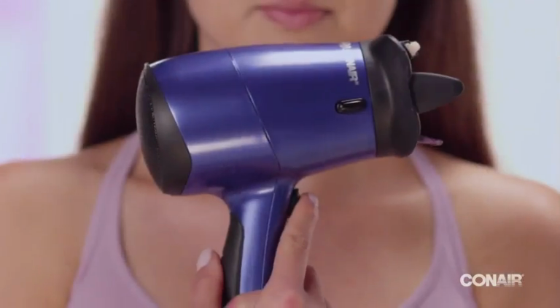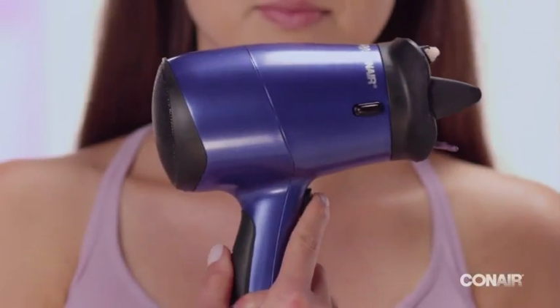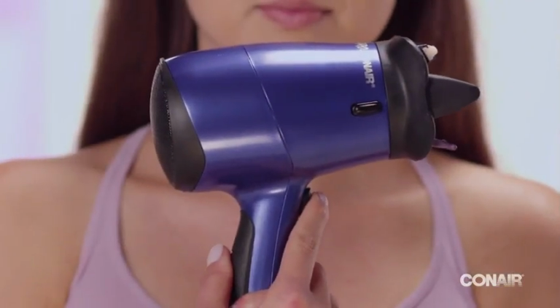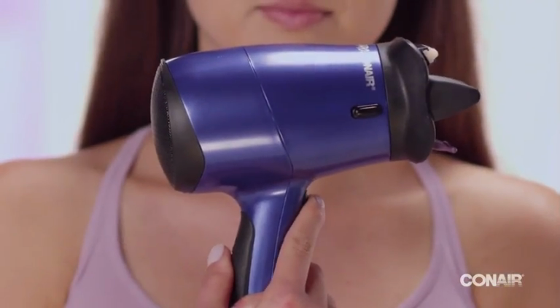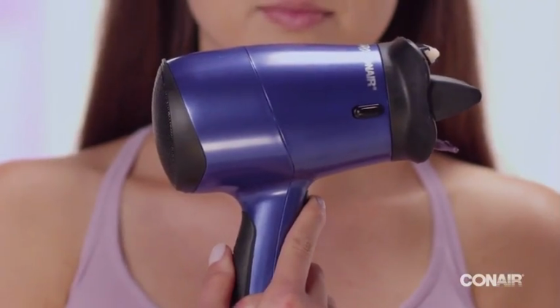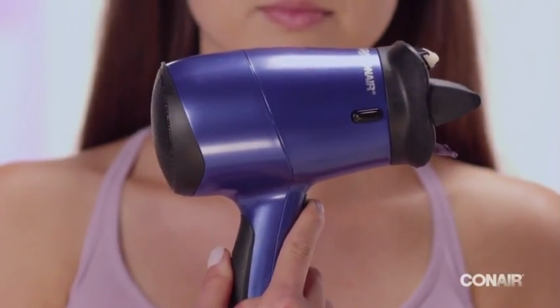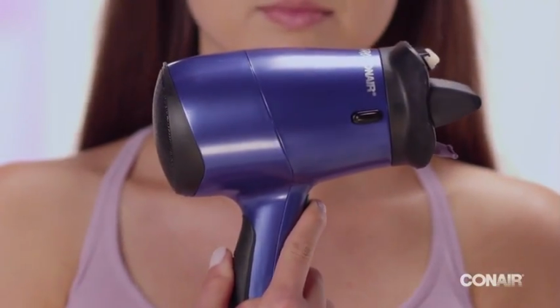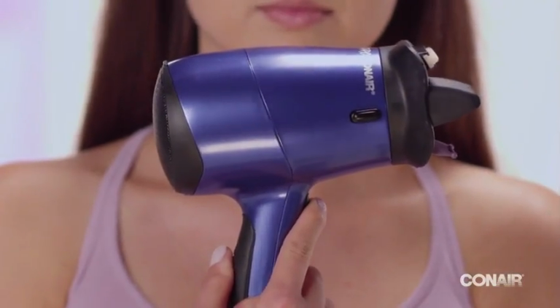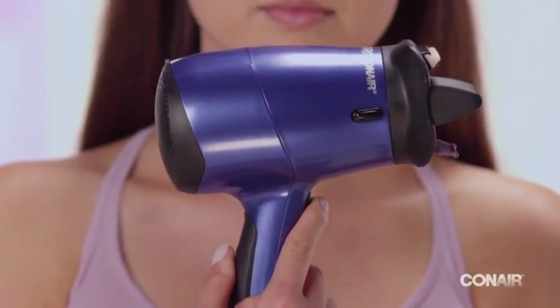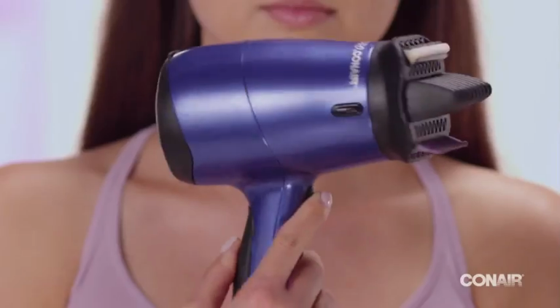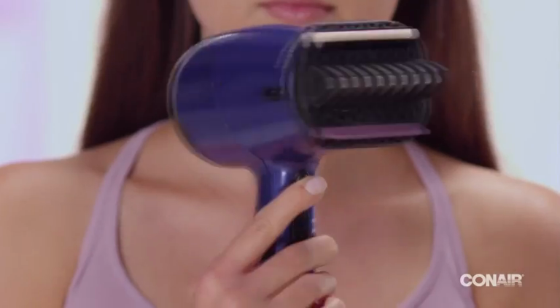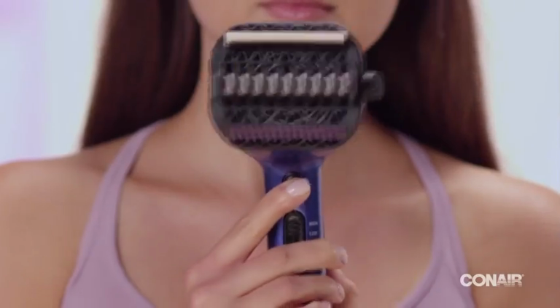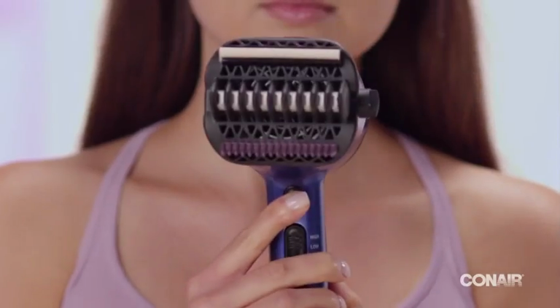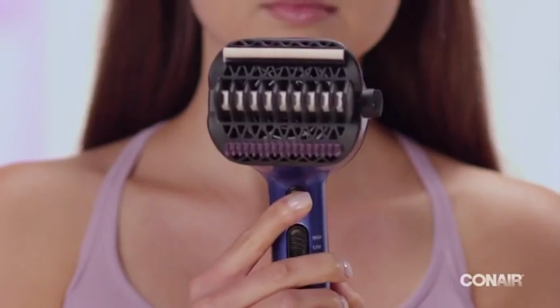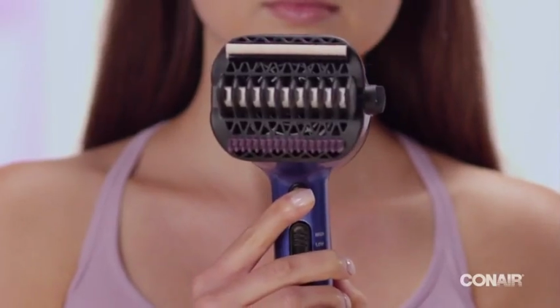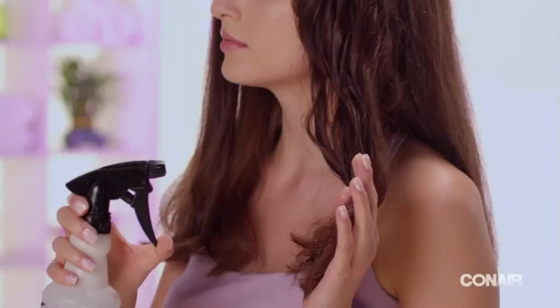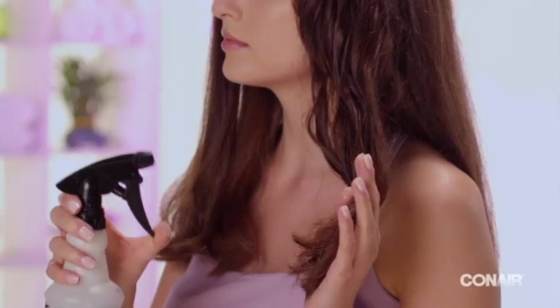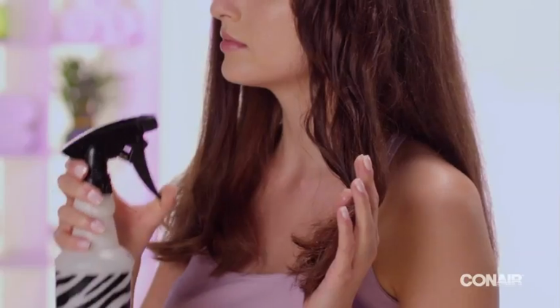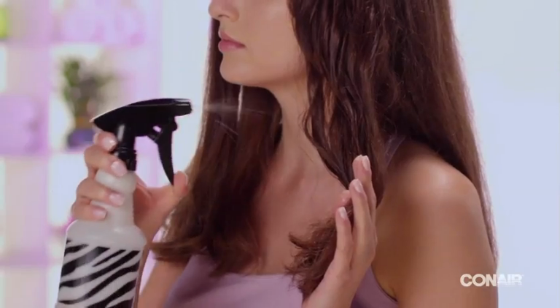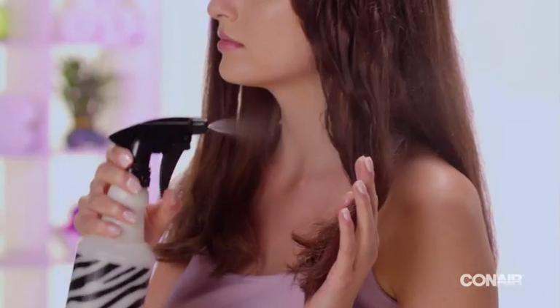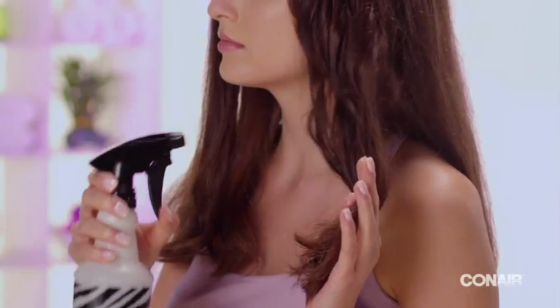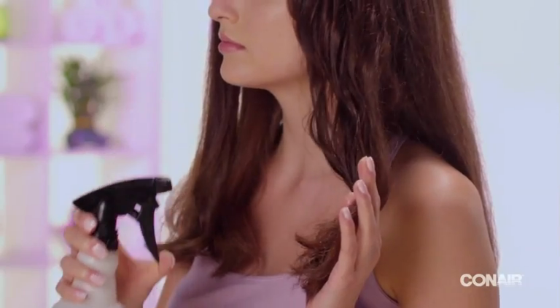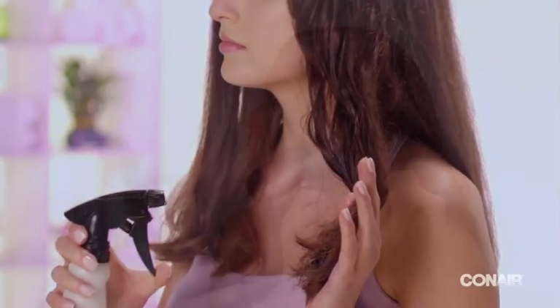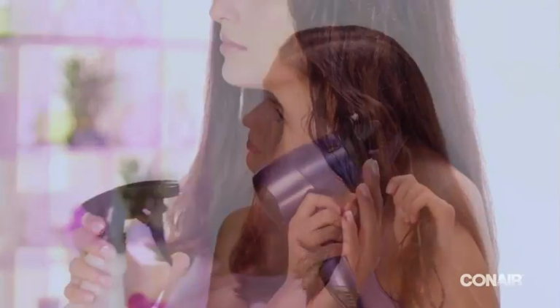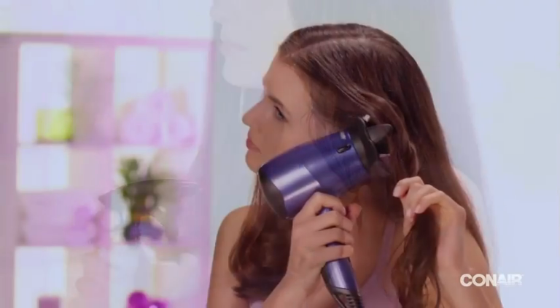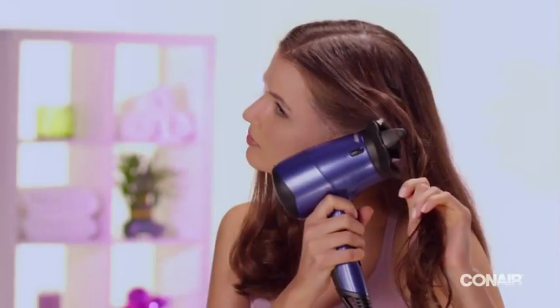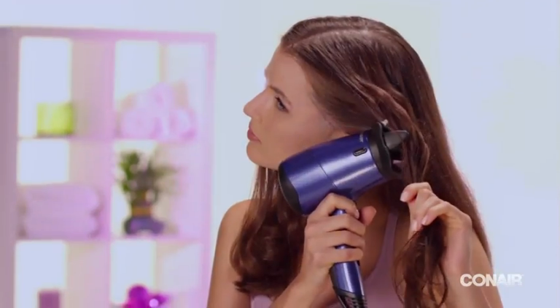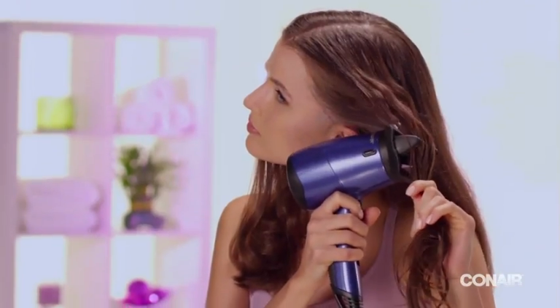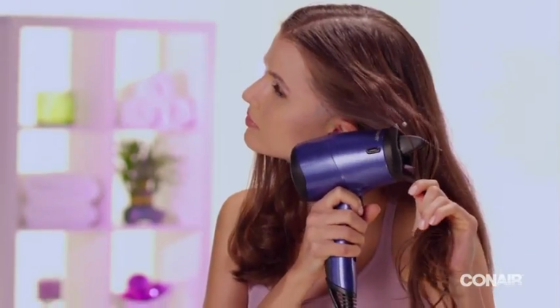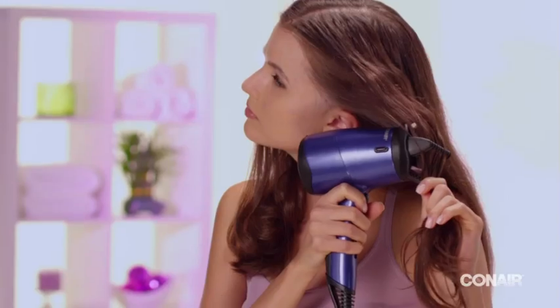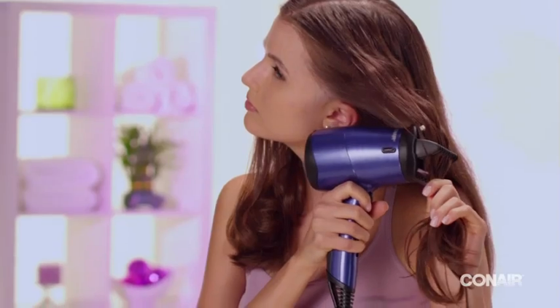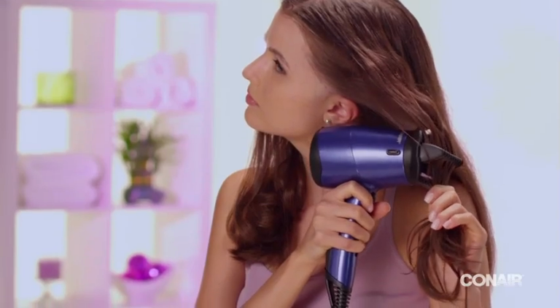Finish with a cool shot to set your style. For quick touch-ups, simply spritz hair with water and use the straightening attachment.